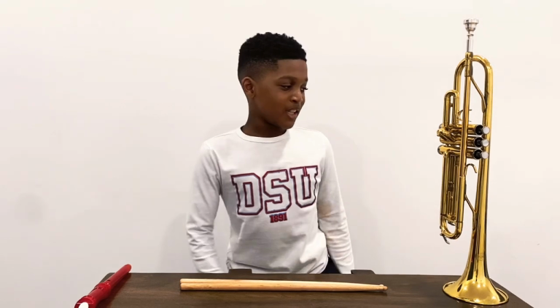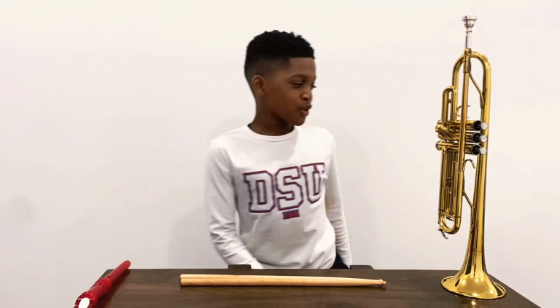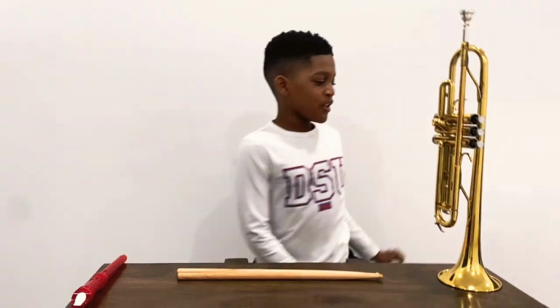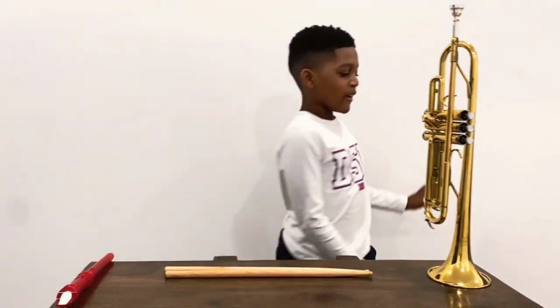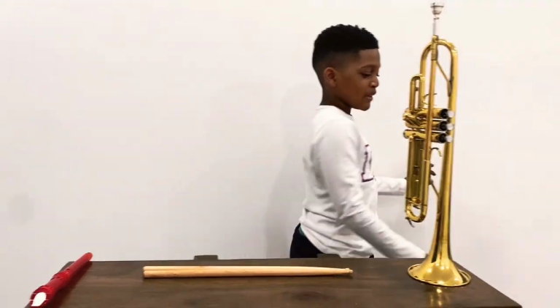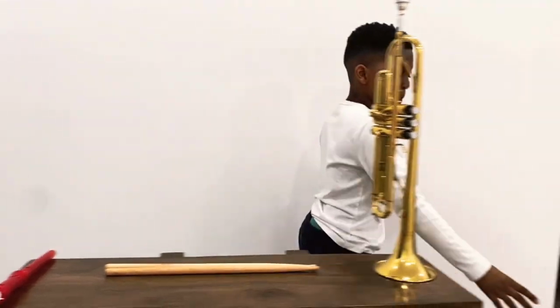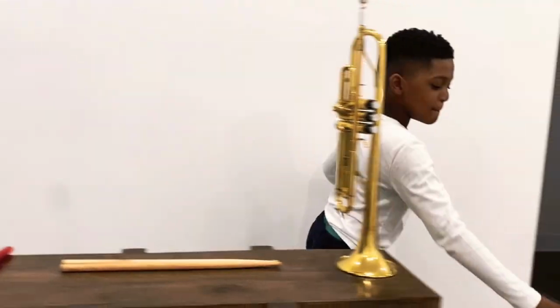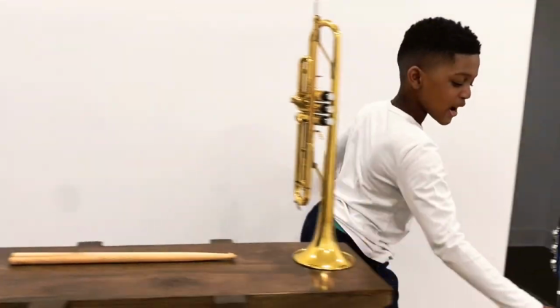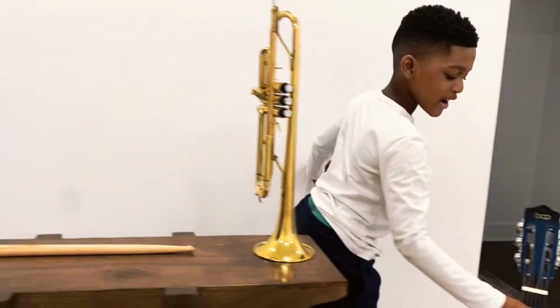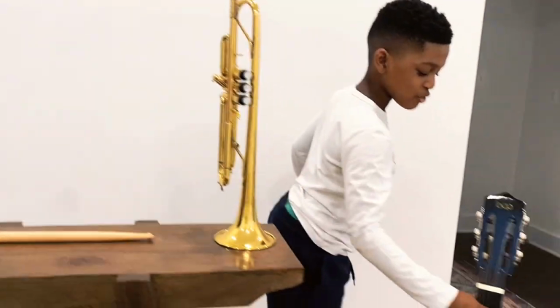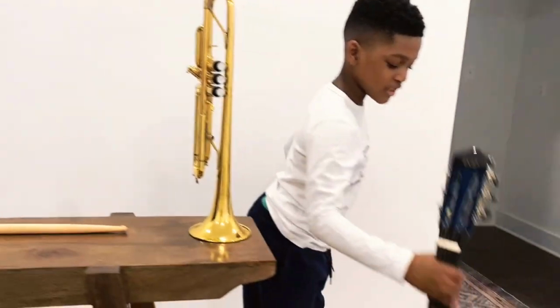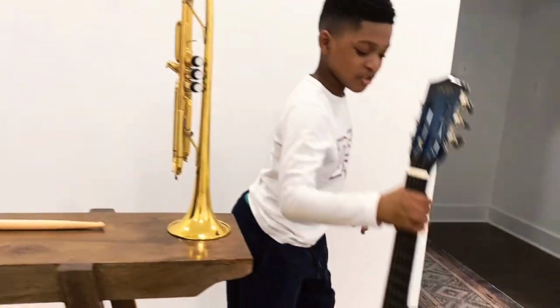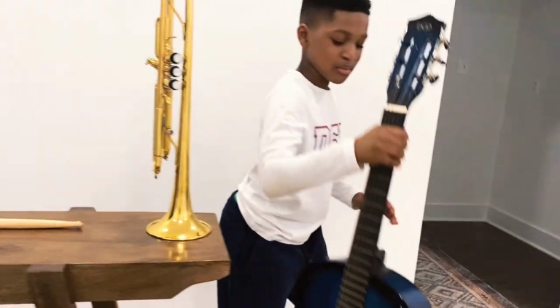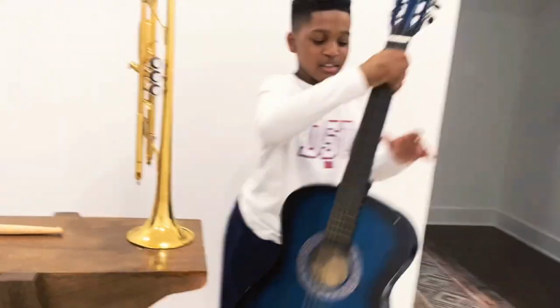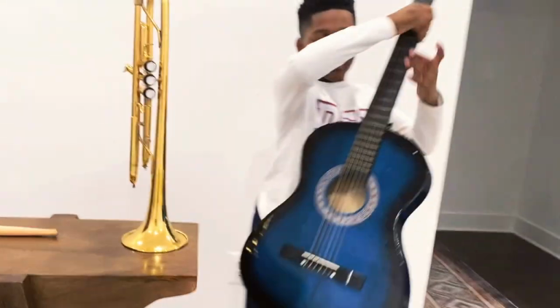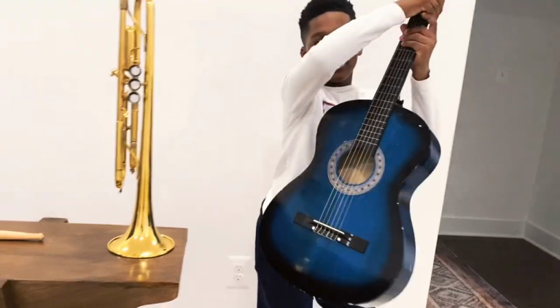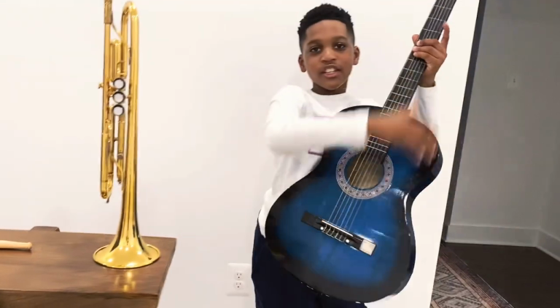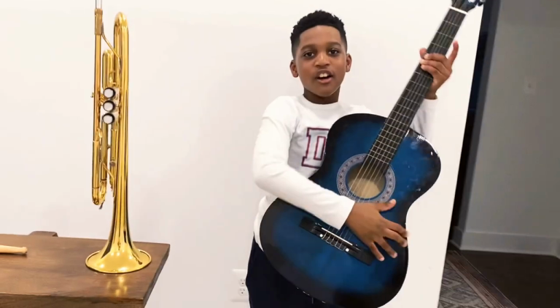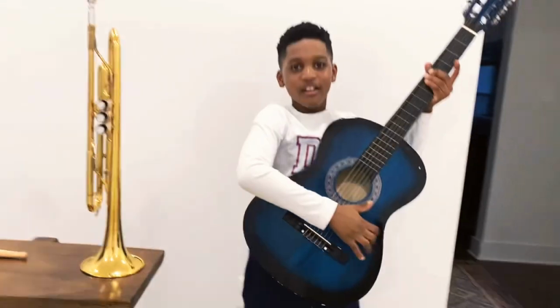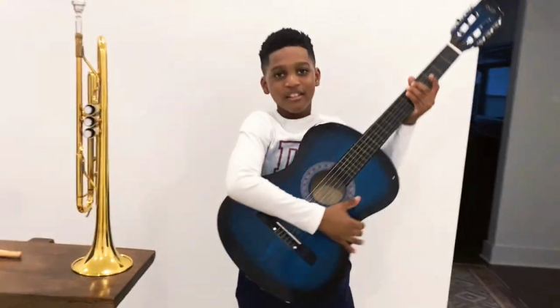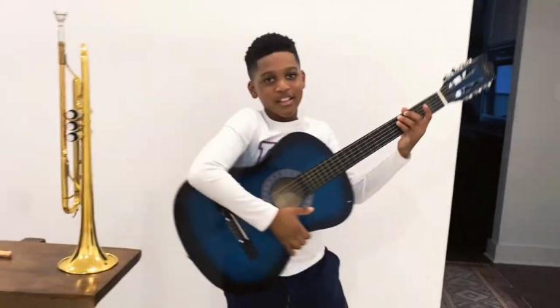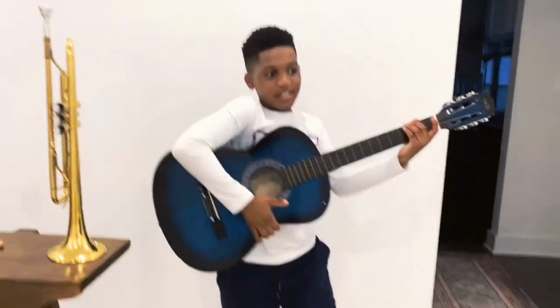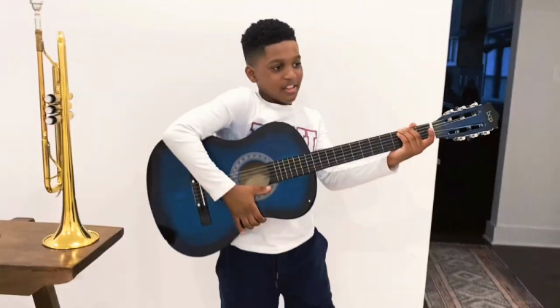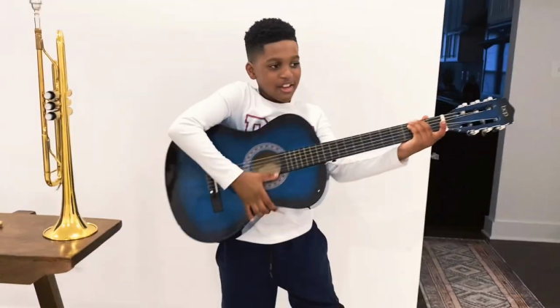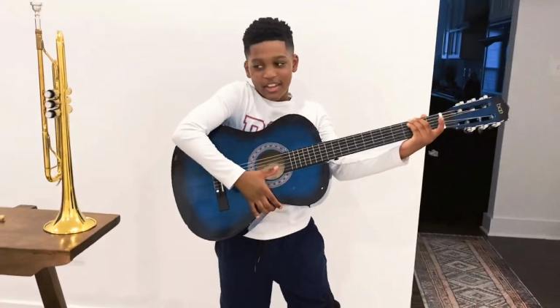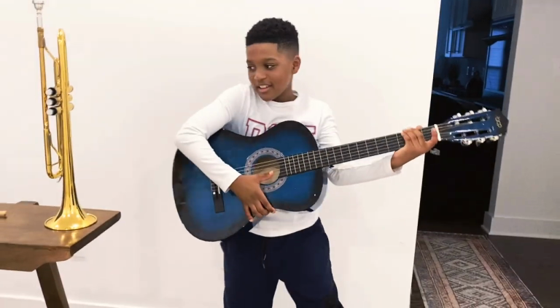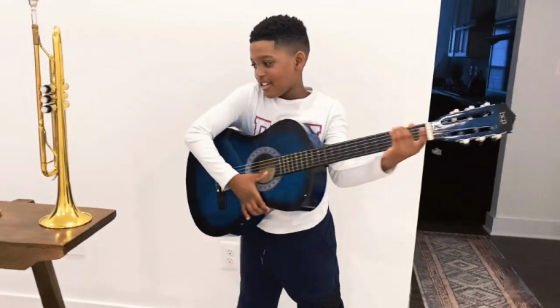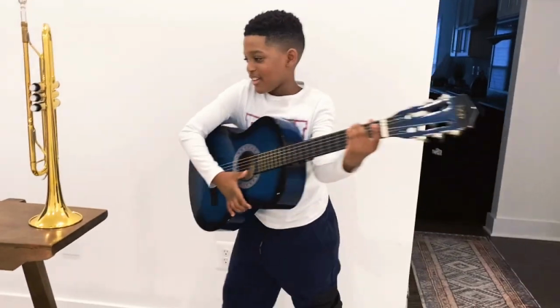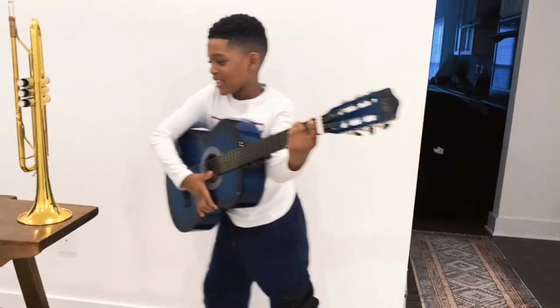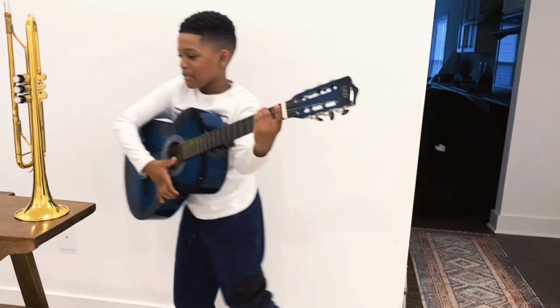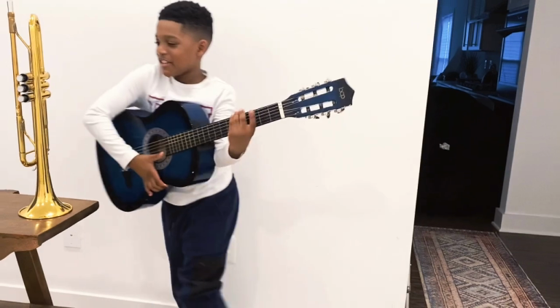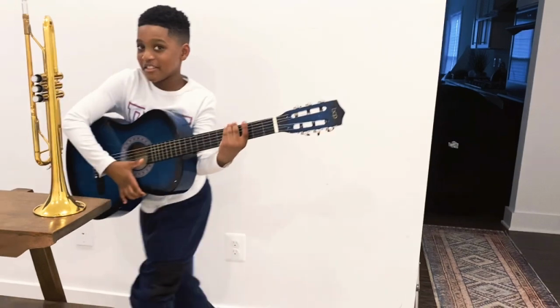Let me show you how to play my string instrument, the guitar. Let me show you.